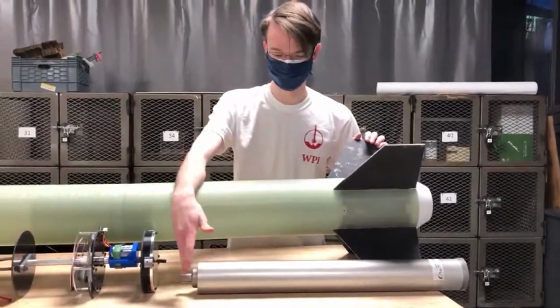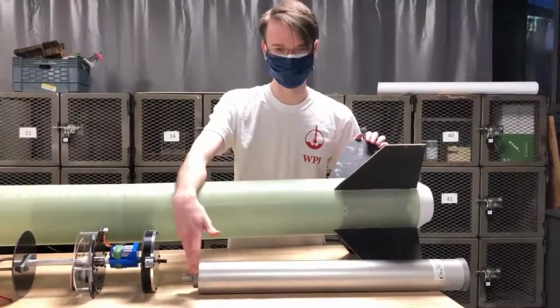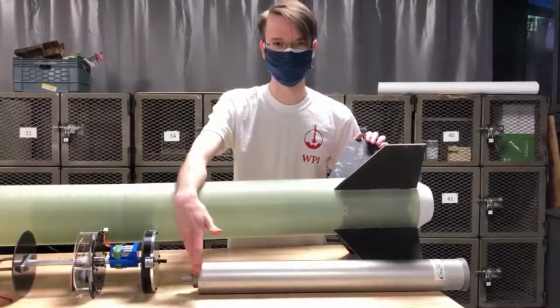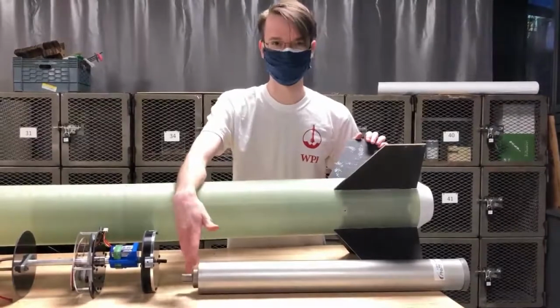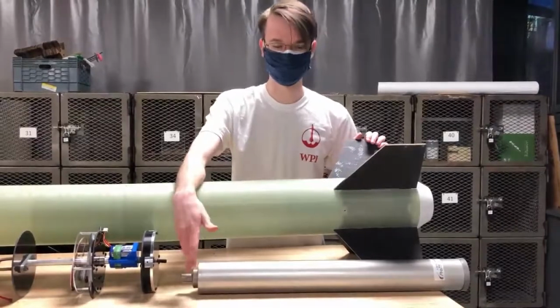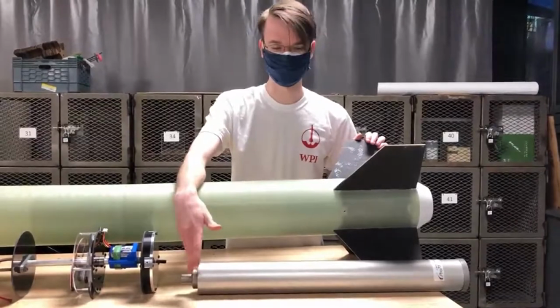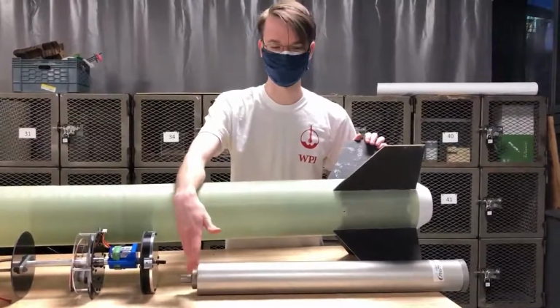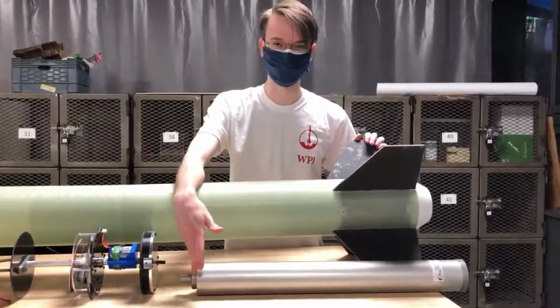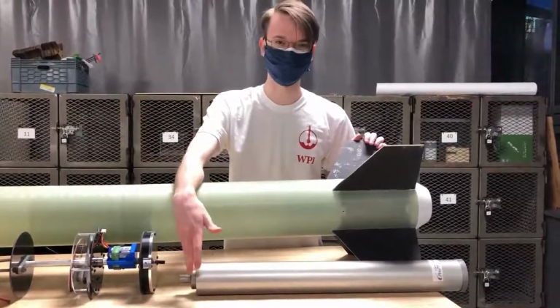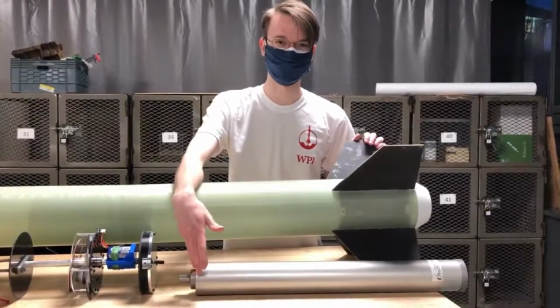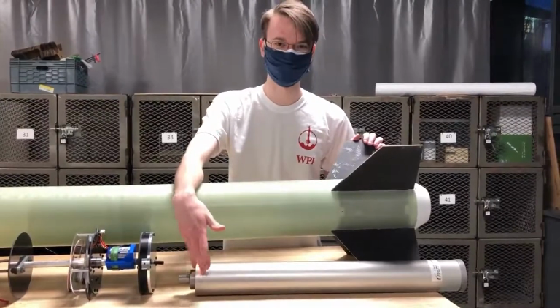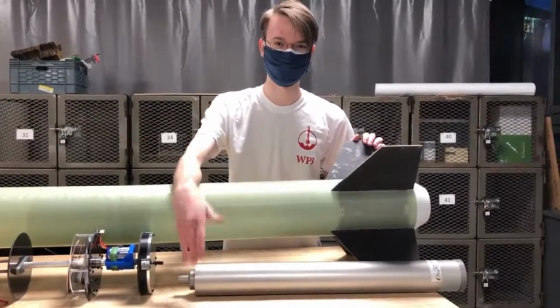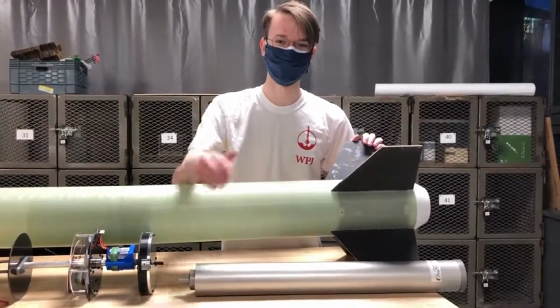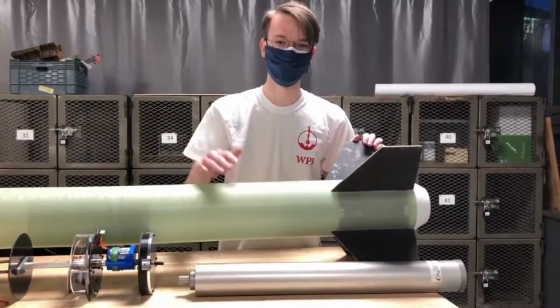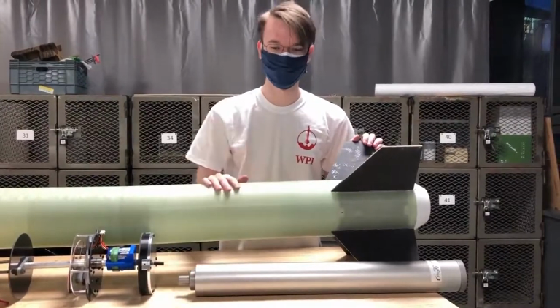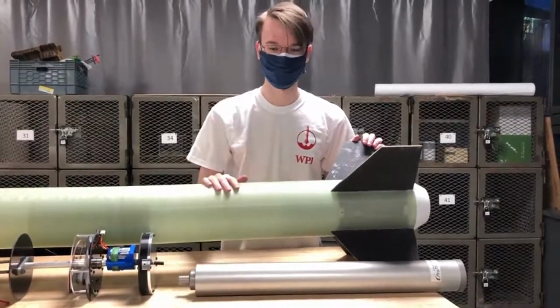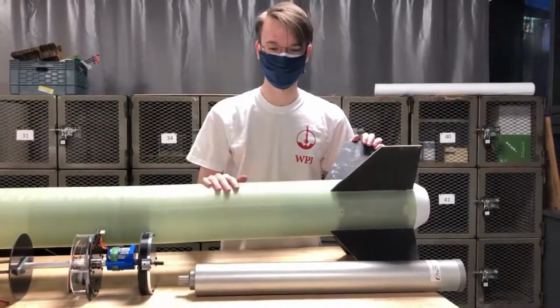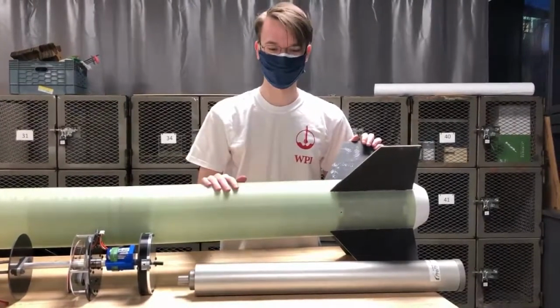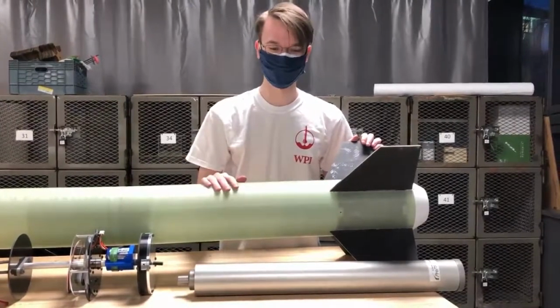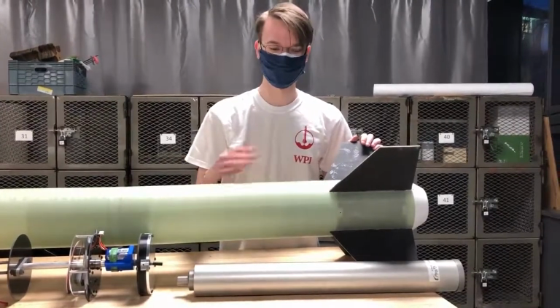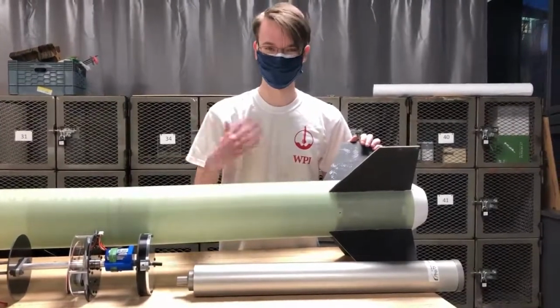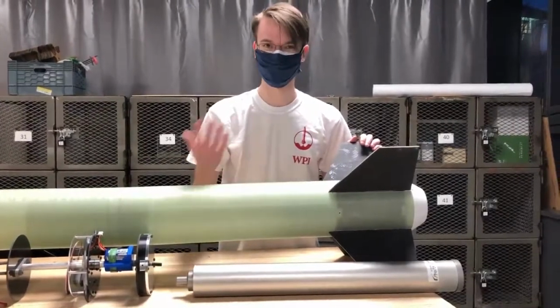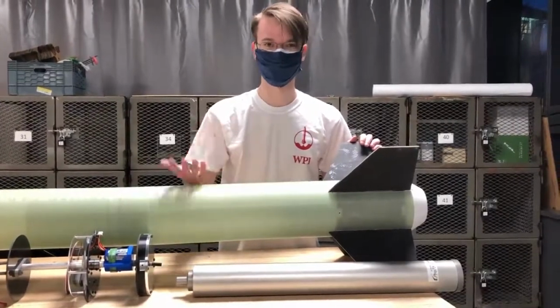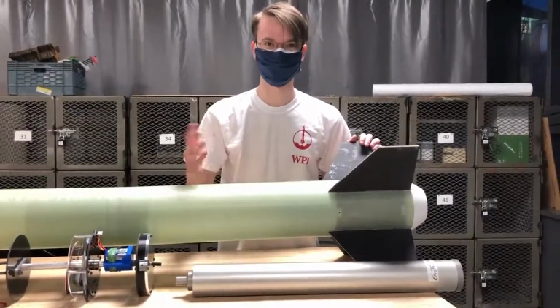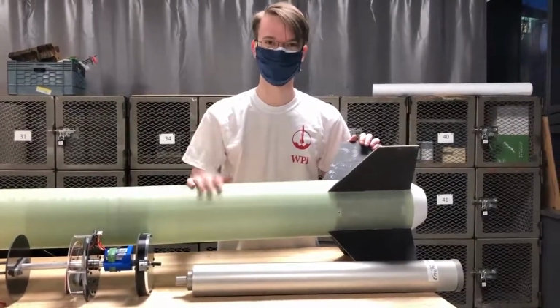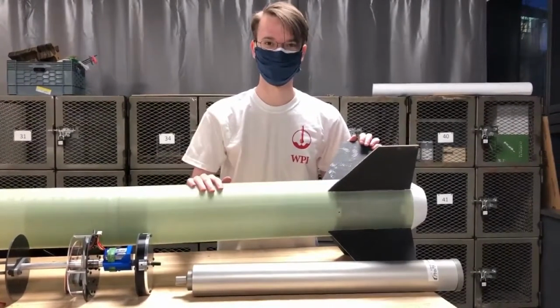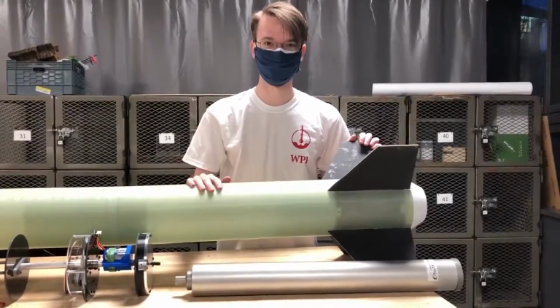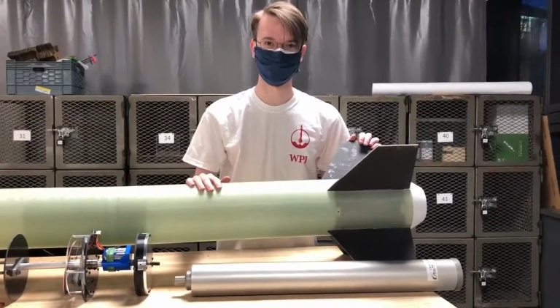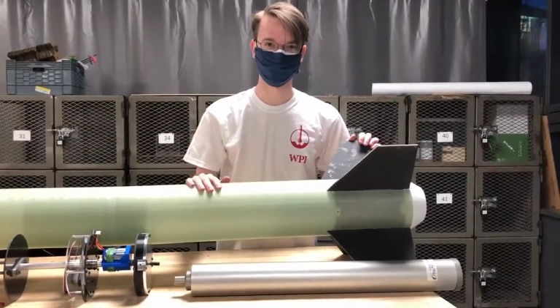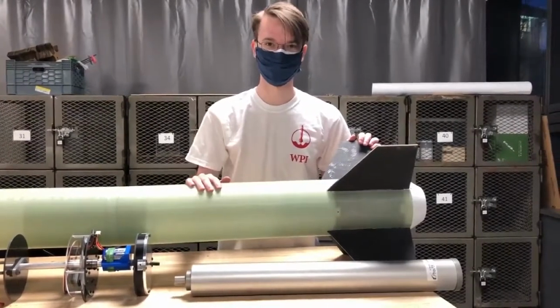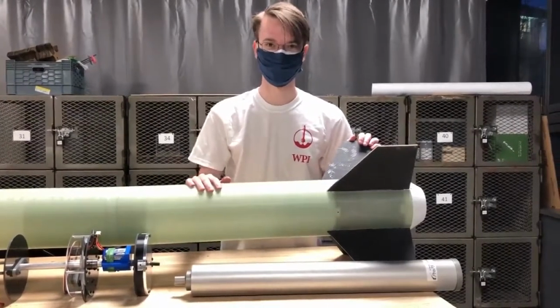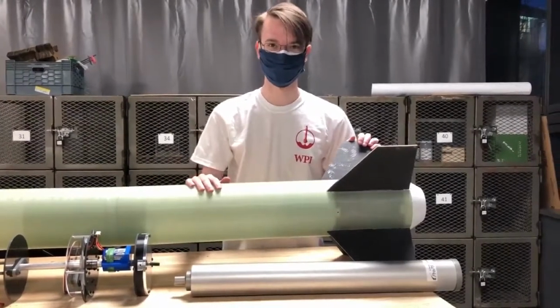At the very bottom of the rocket, we have our fins and our motor tube. Our motor — we load propellant into this, and it produces thrust that allows us to get off the pad.